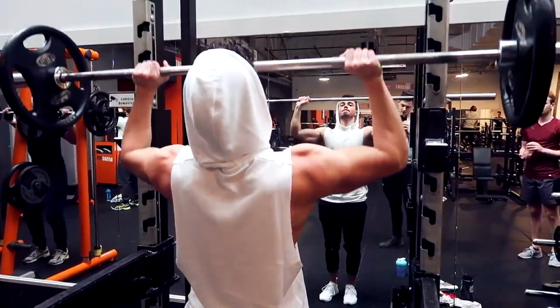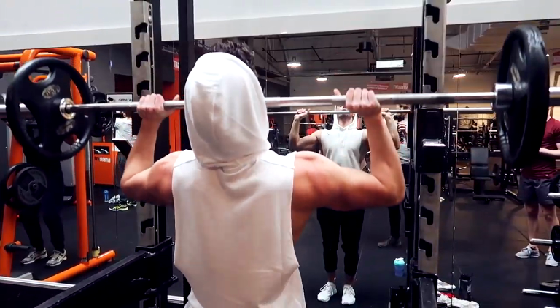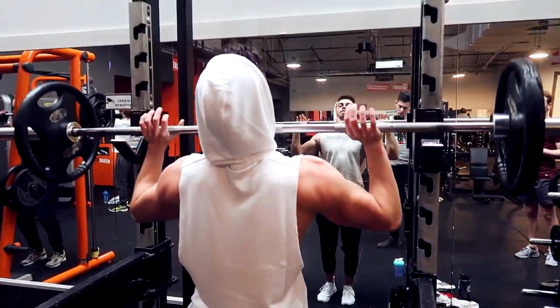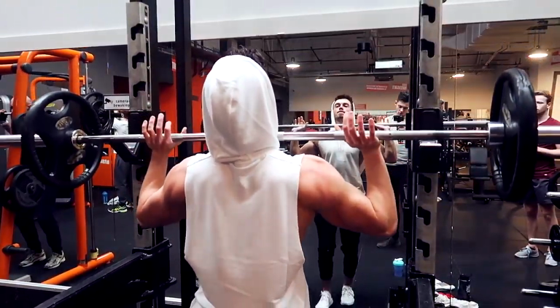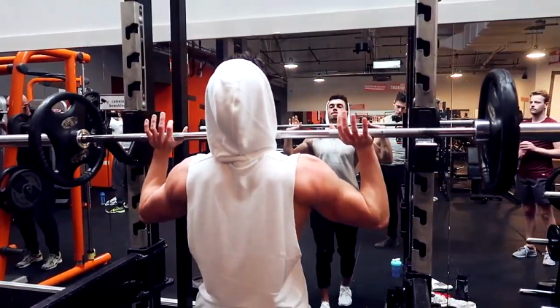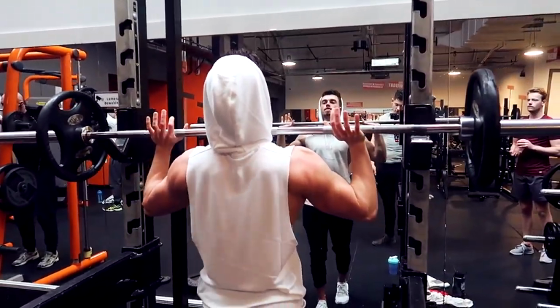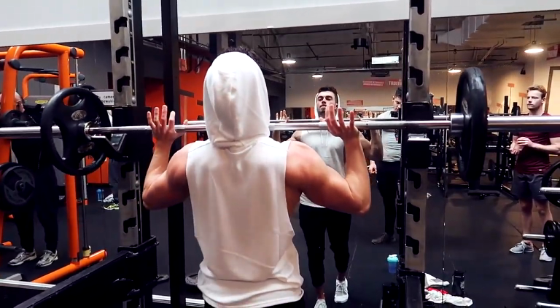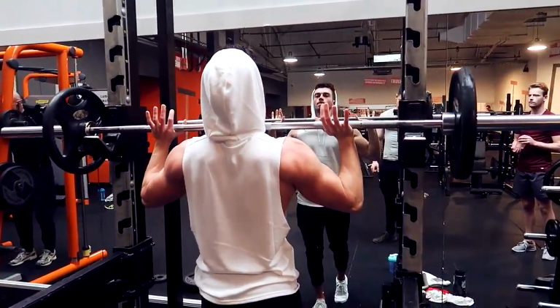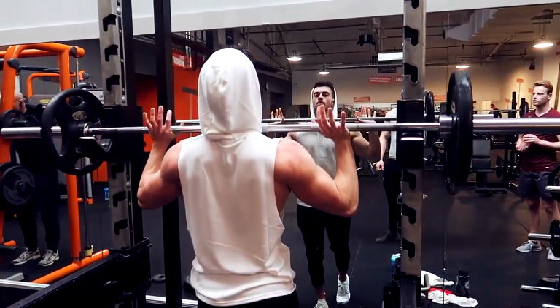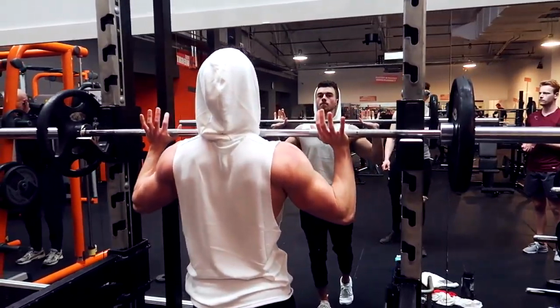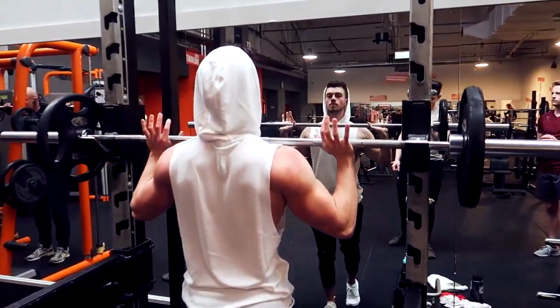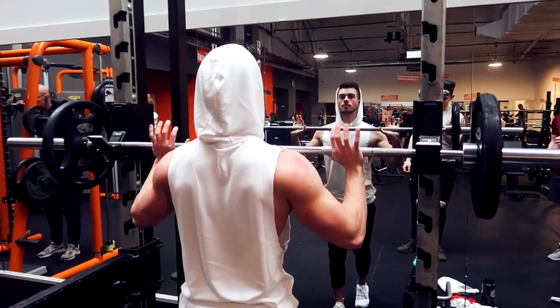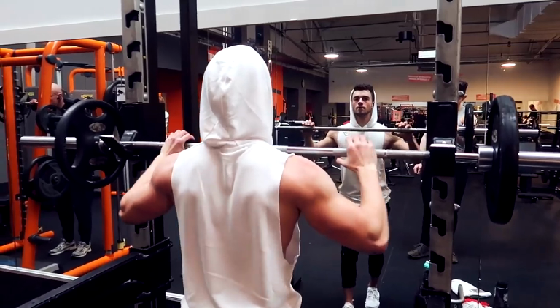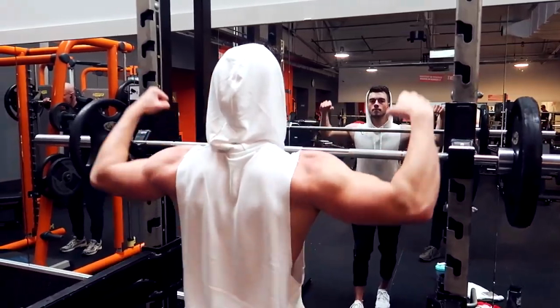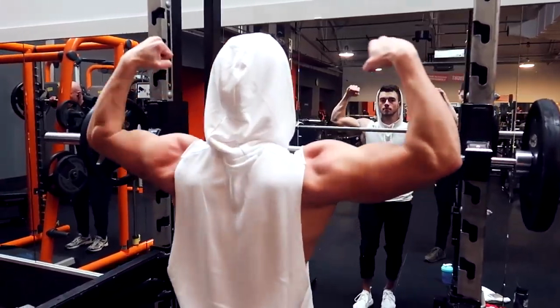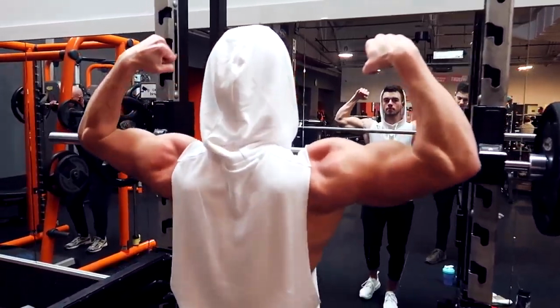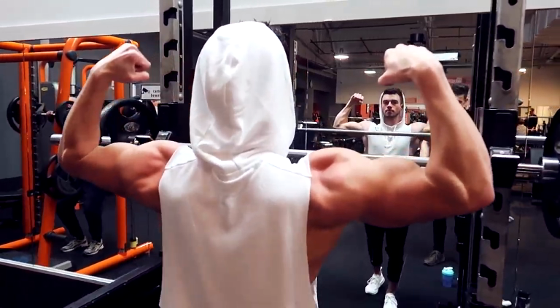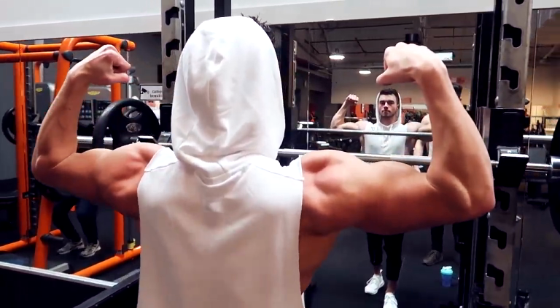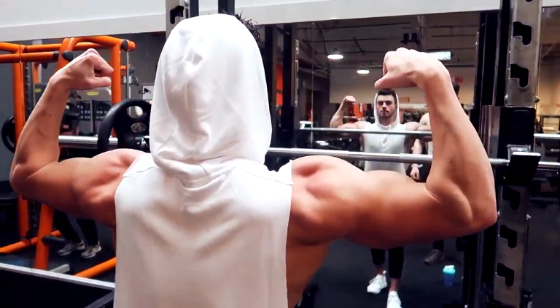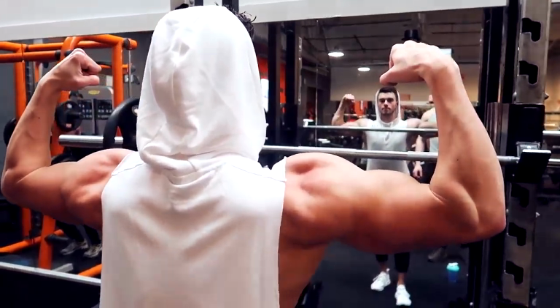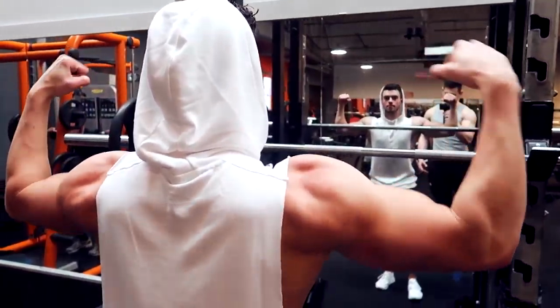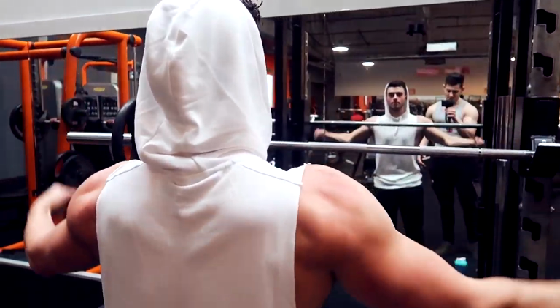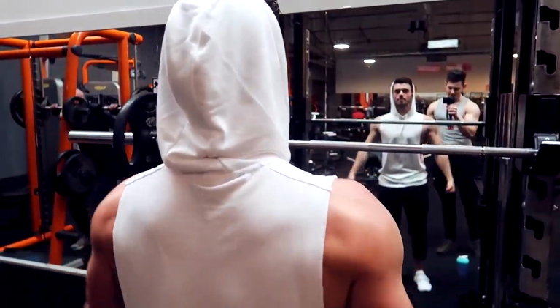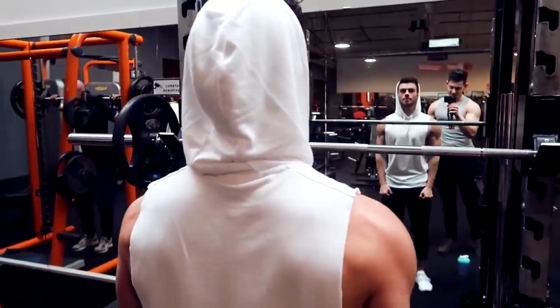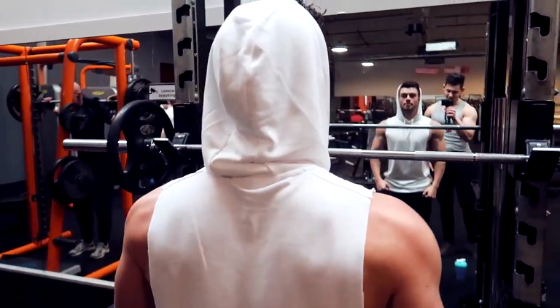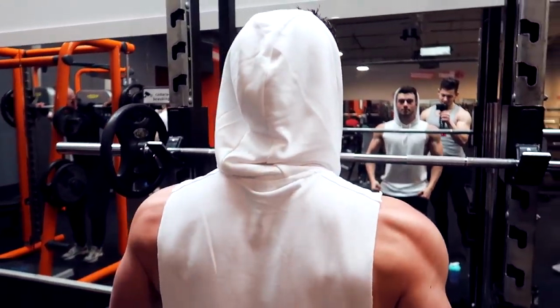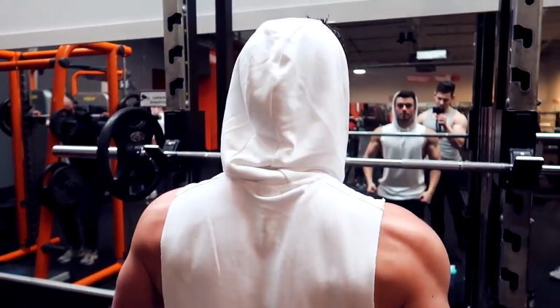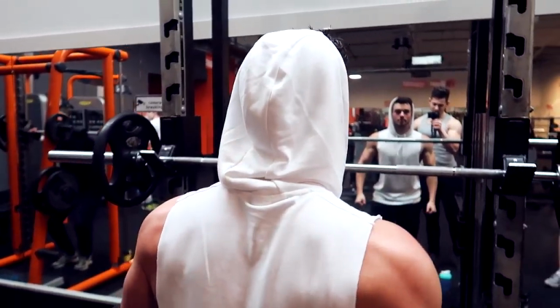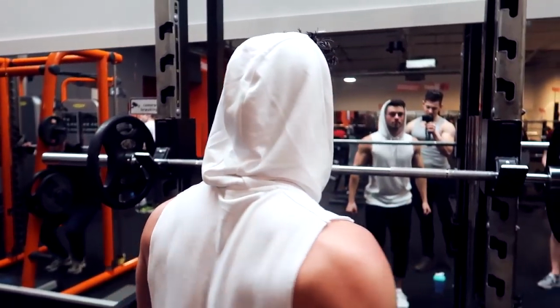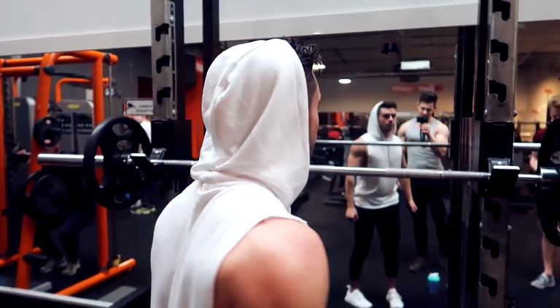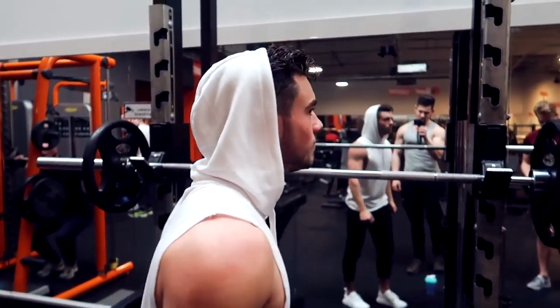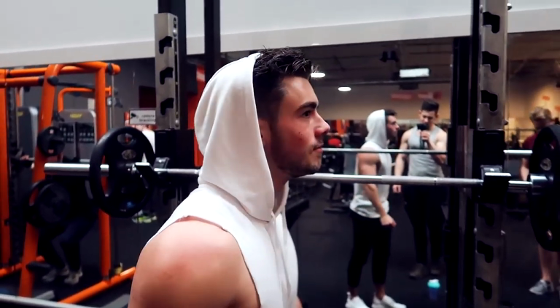You legit look like the guy from Assassin's Creed with the hoodie on.